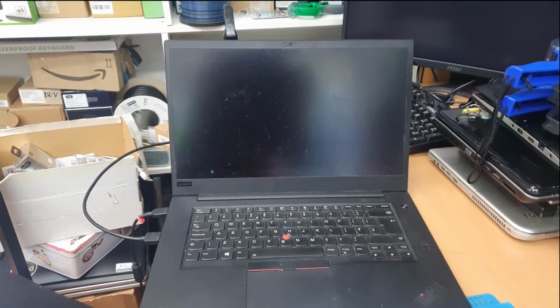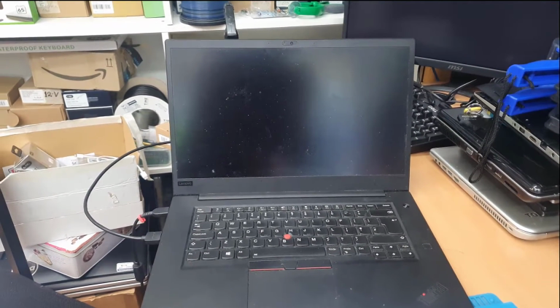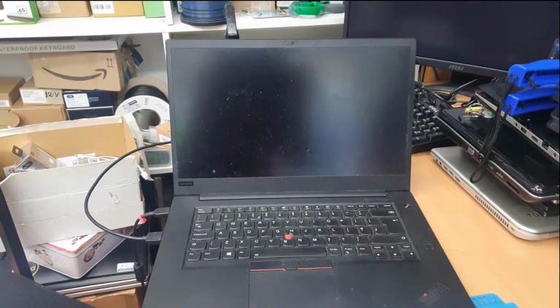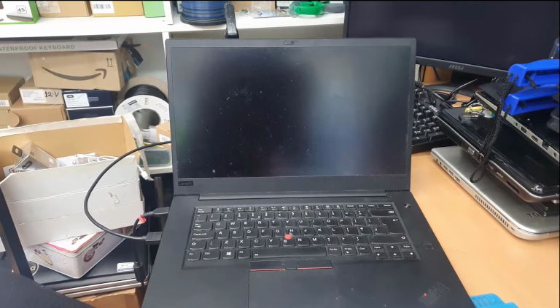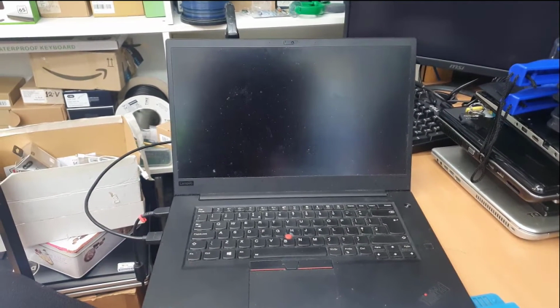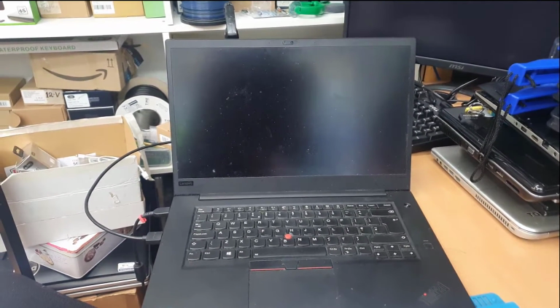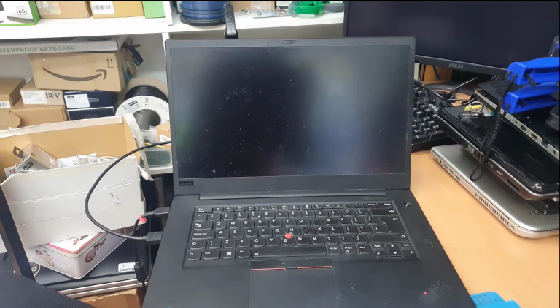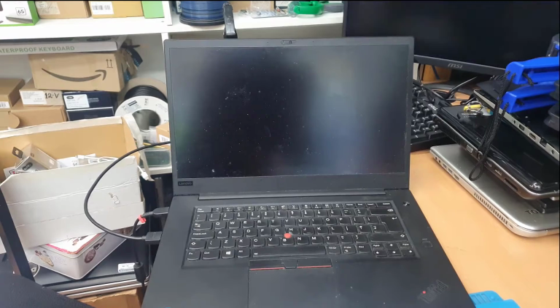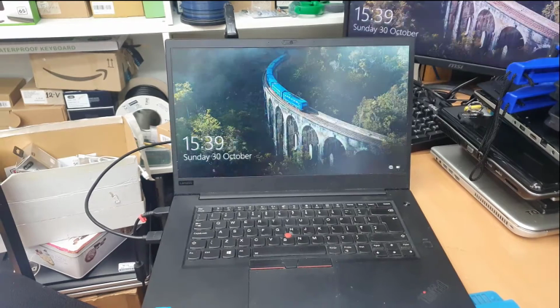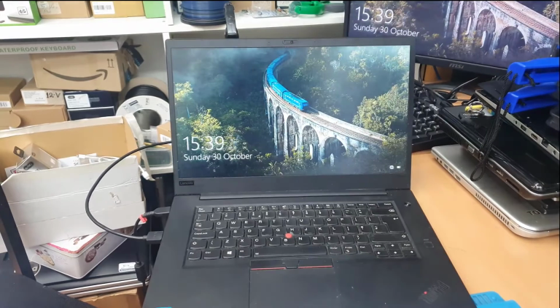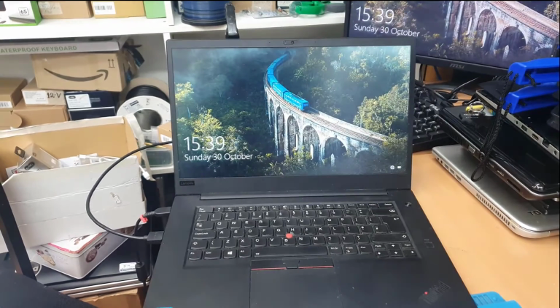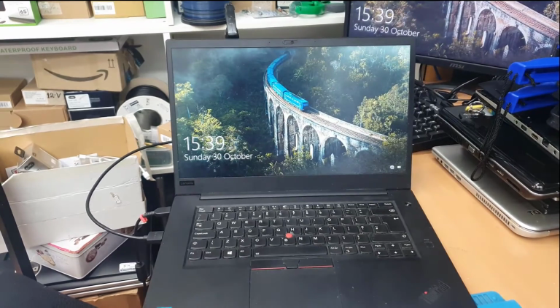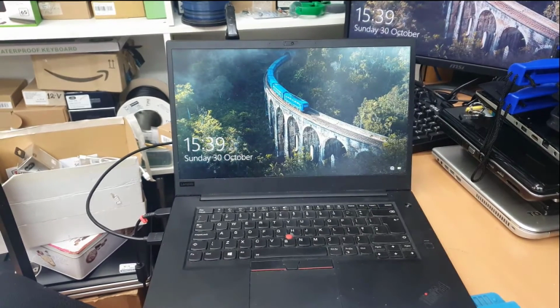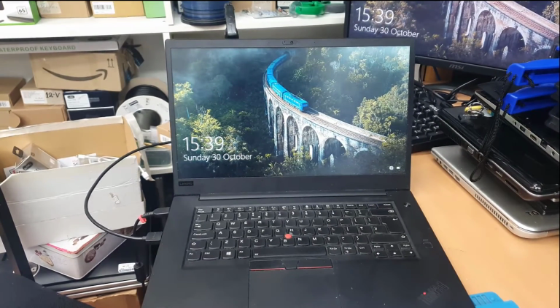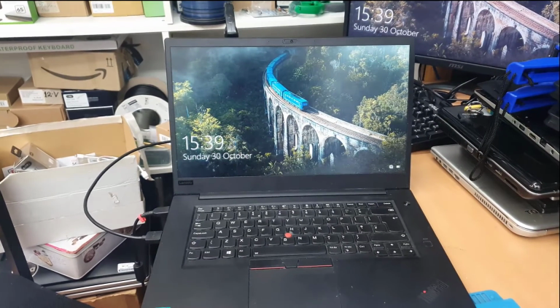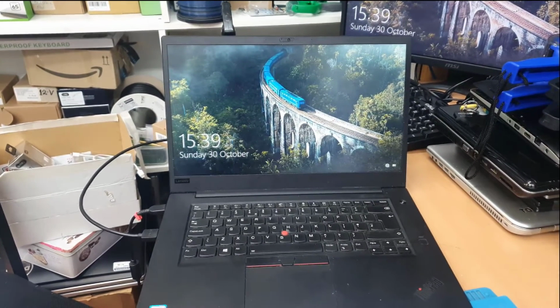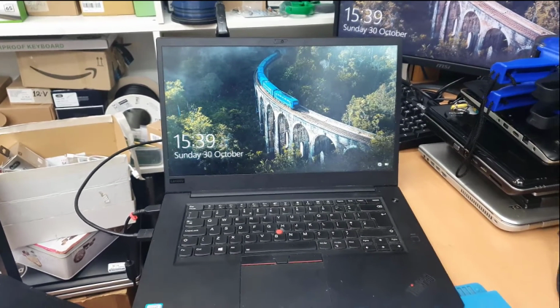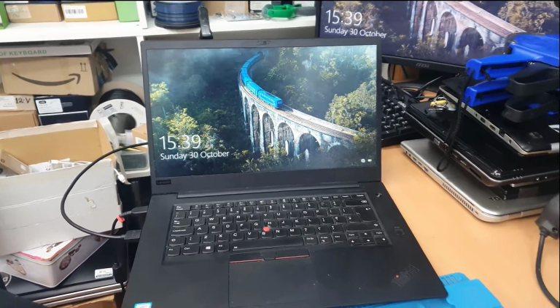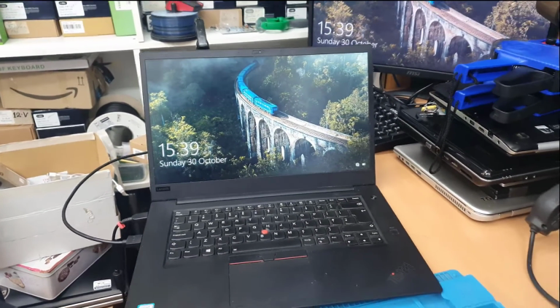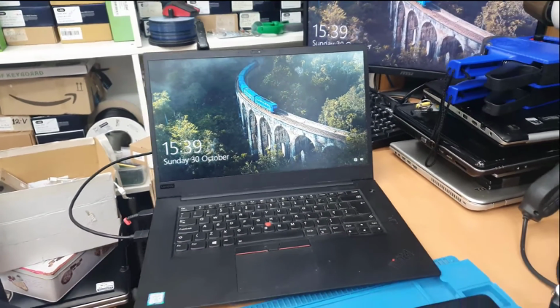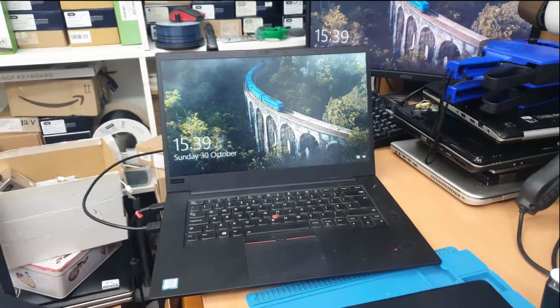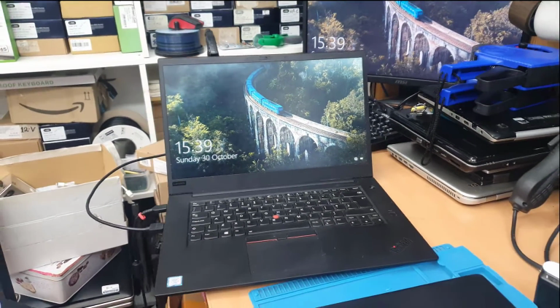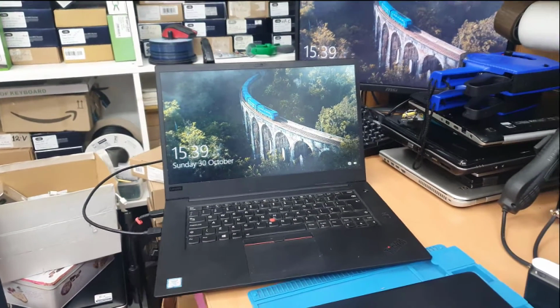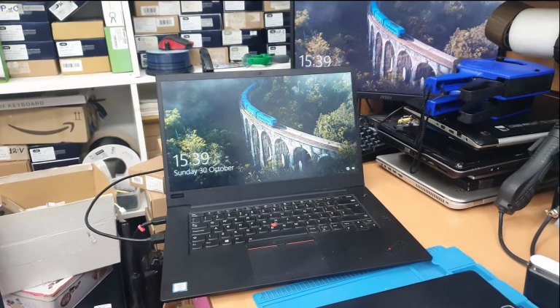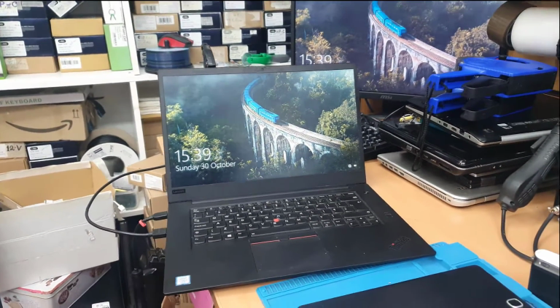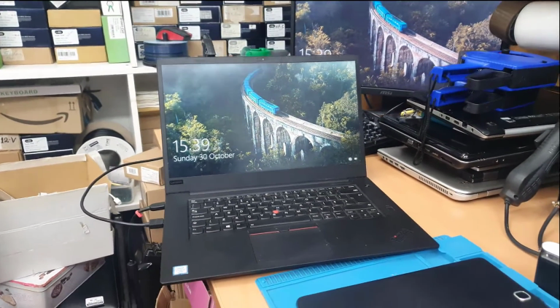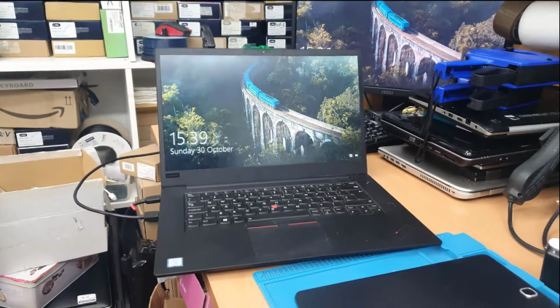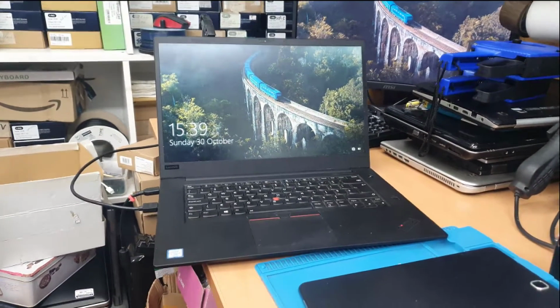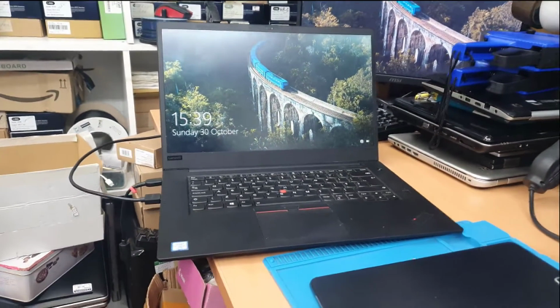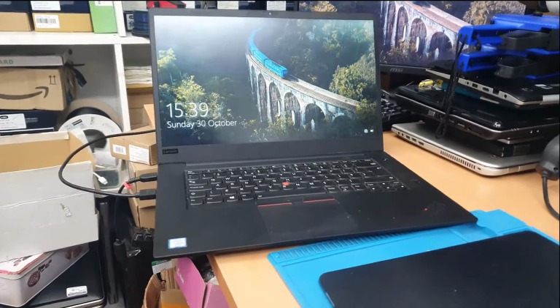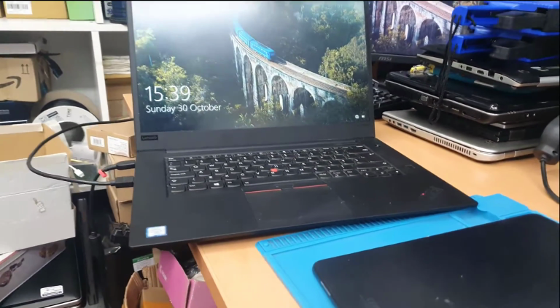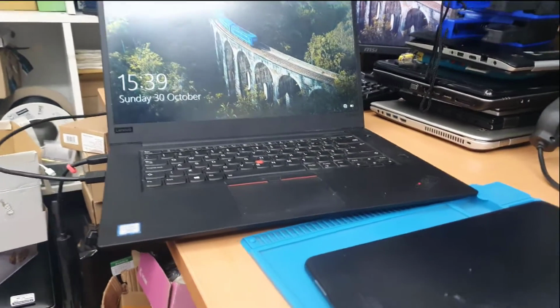Now it's starting up again. And sometimes the trackpad does work, sometimes it doesn't.